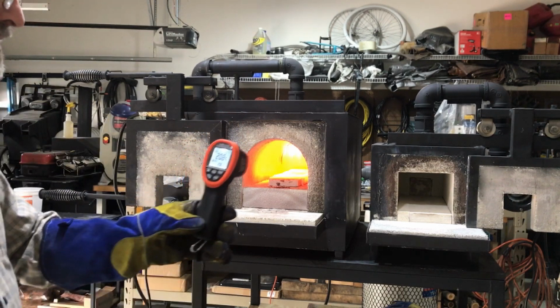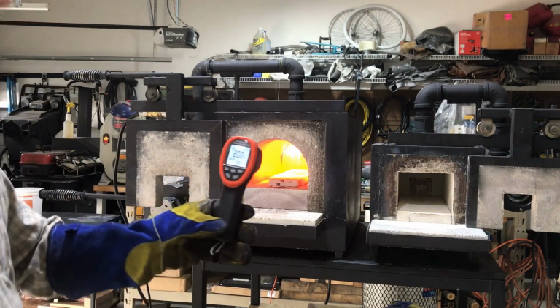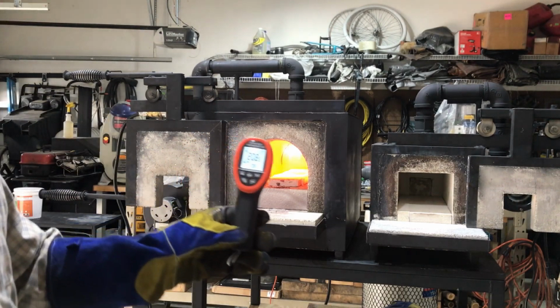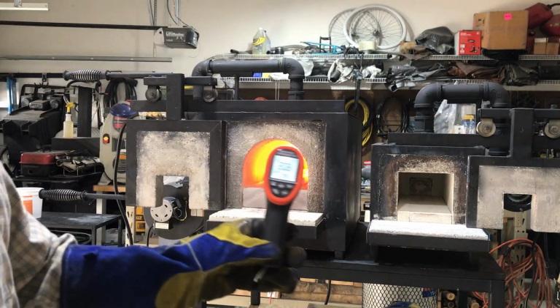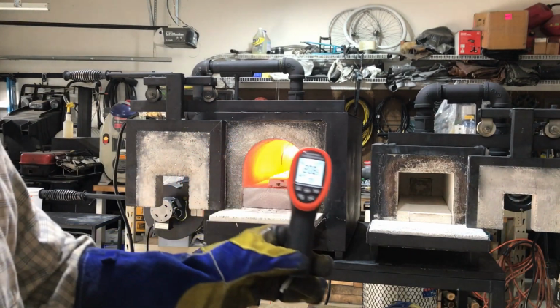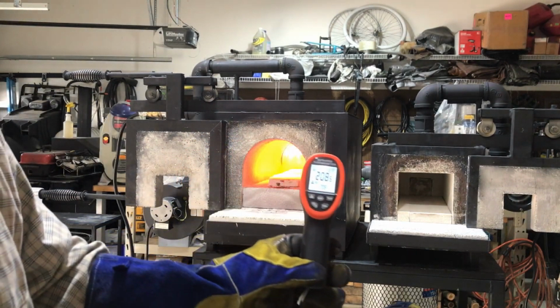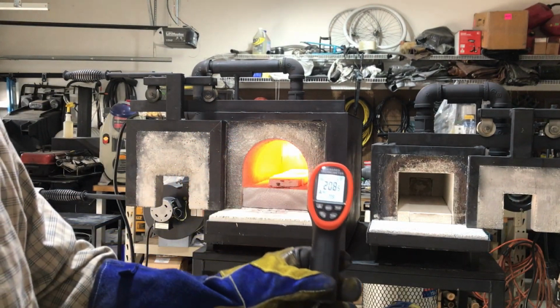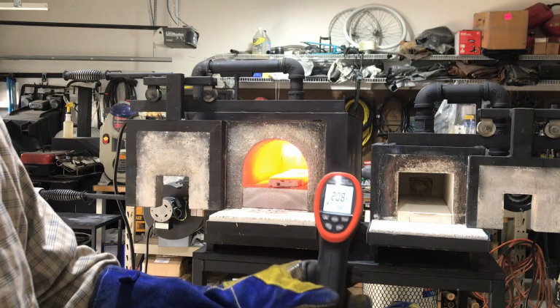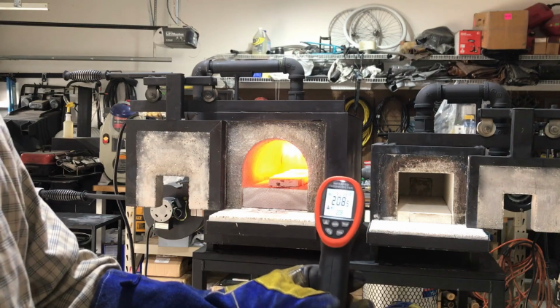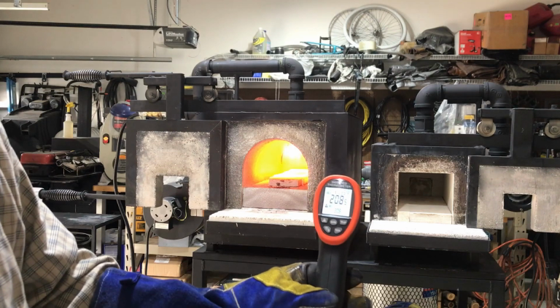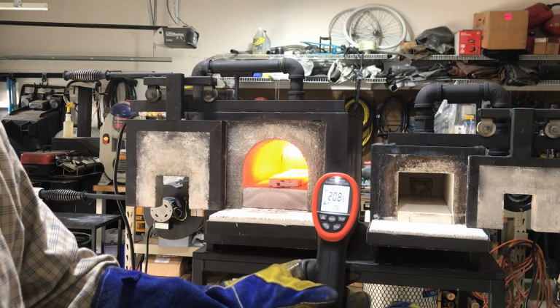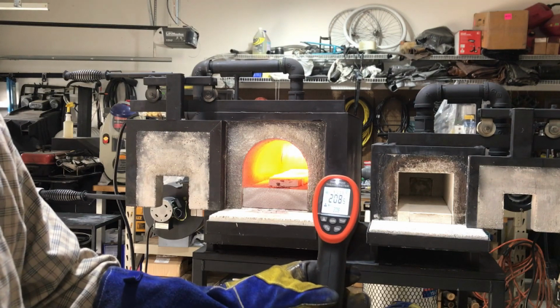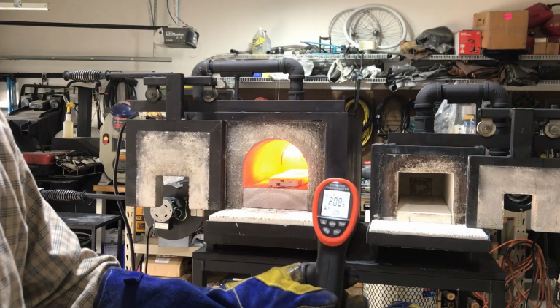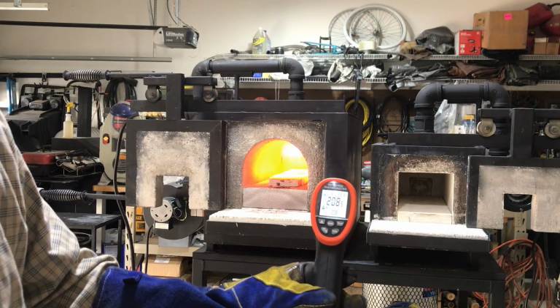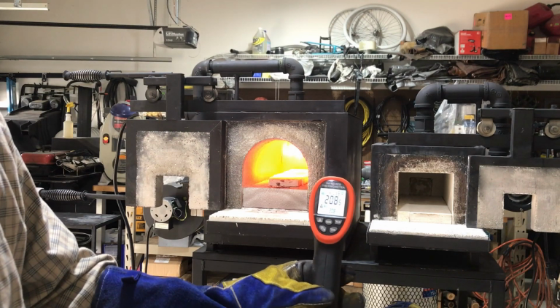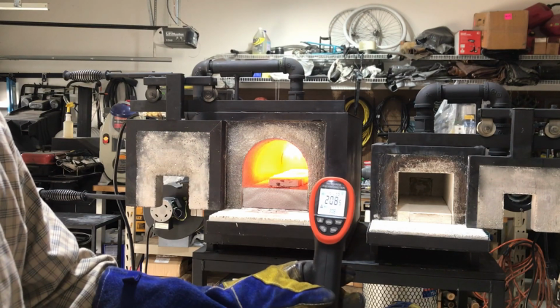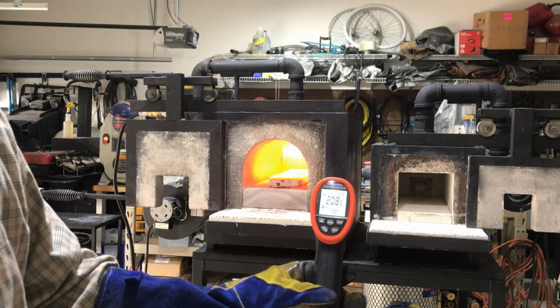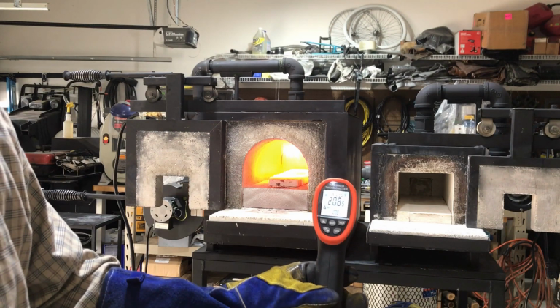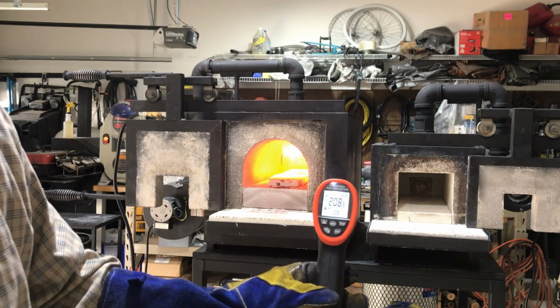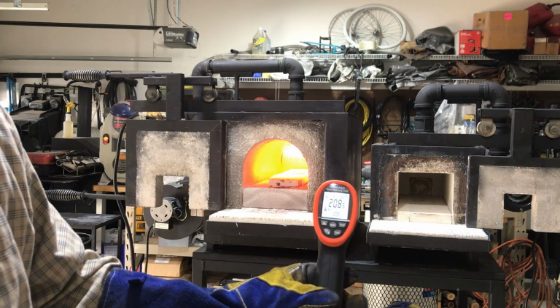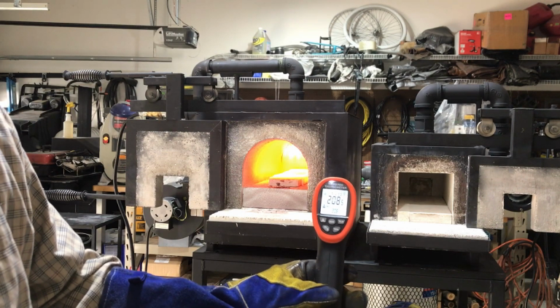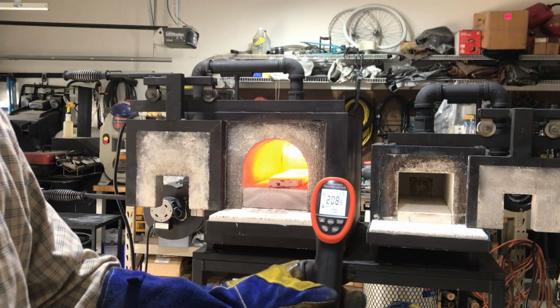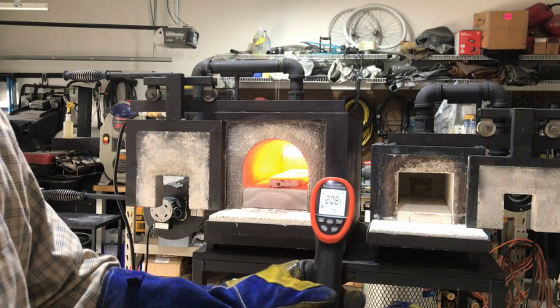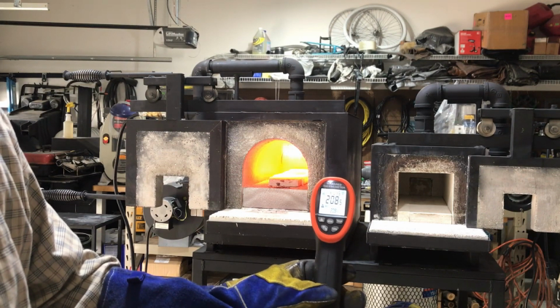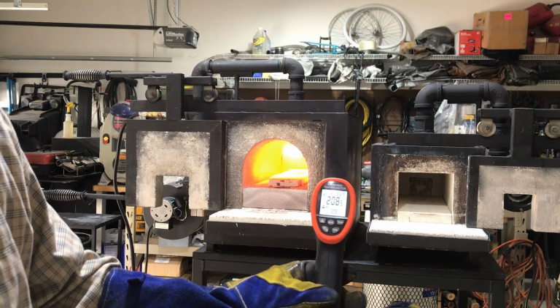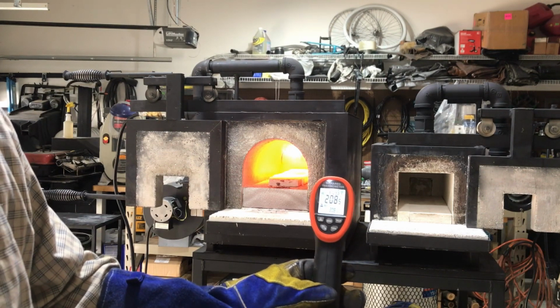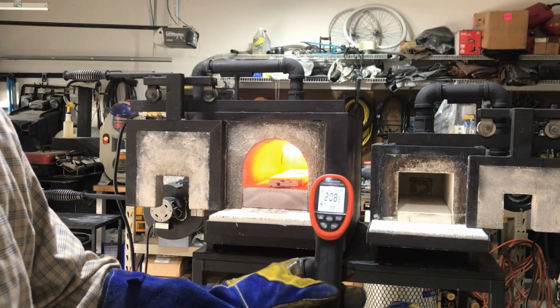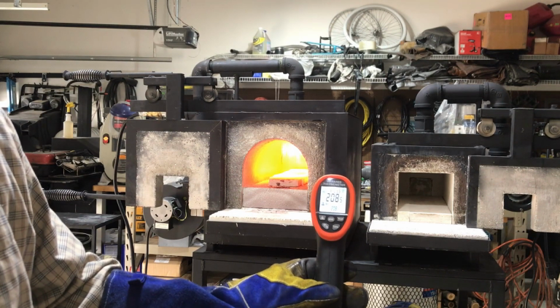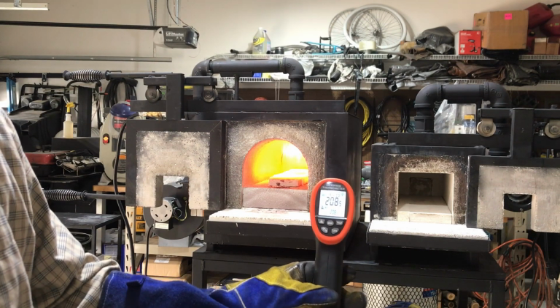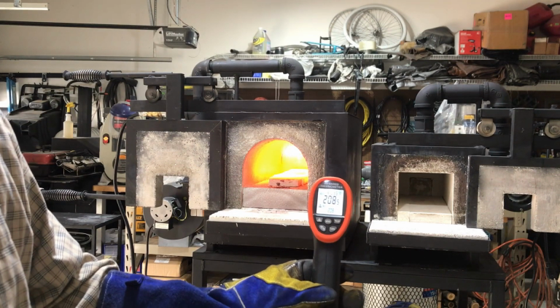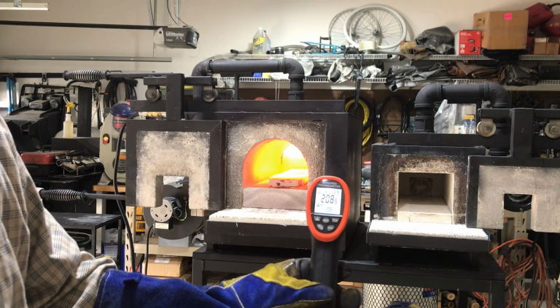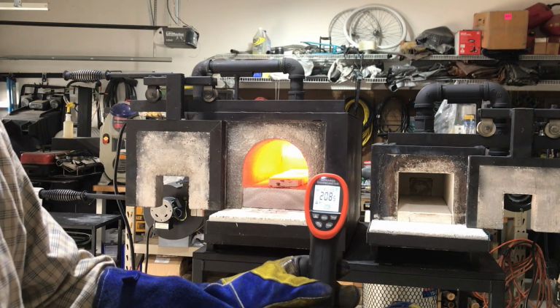Okay, since I've opened the door, we're already up to 2,085 degrees, so it's still climbing.